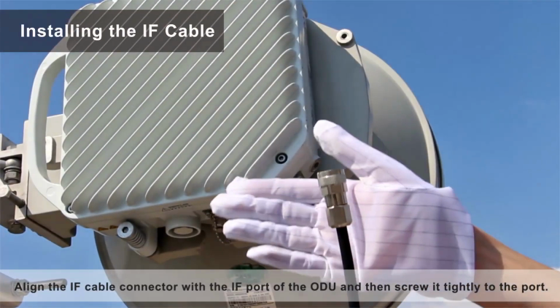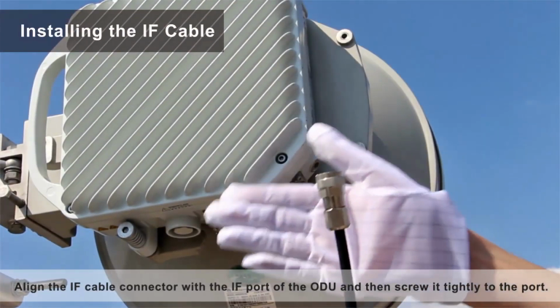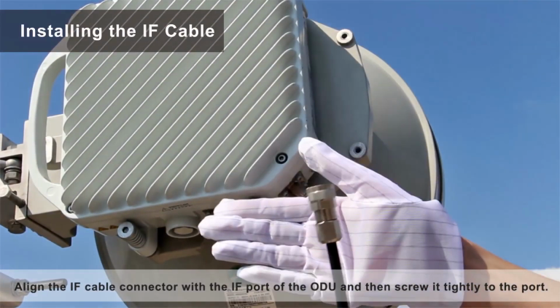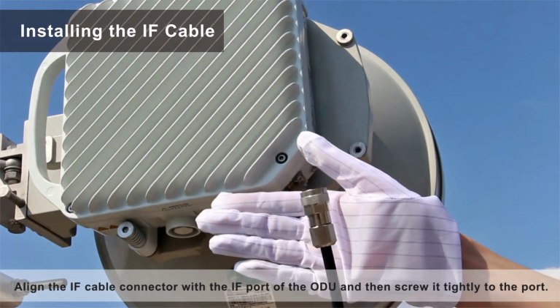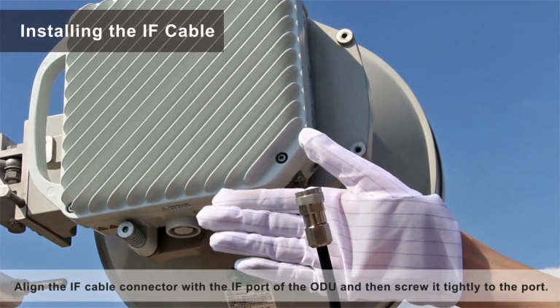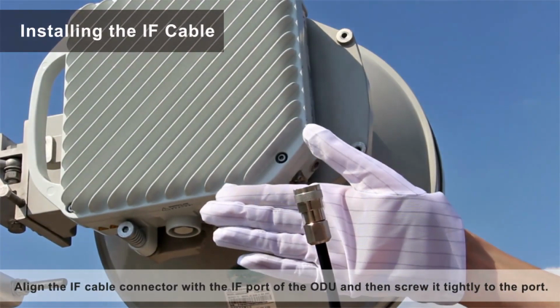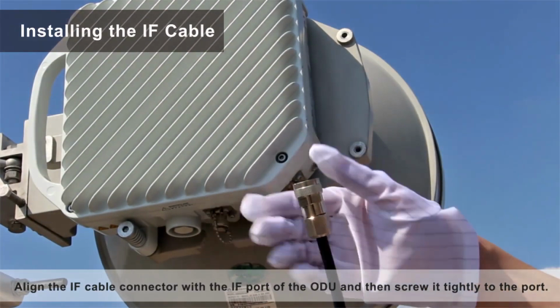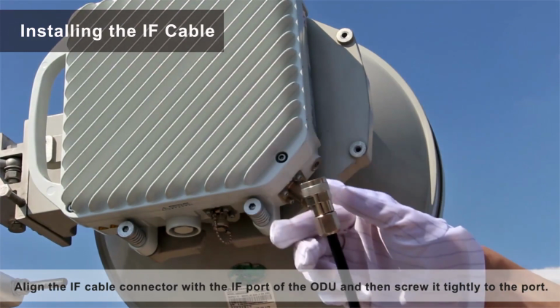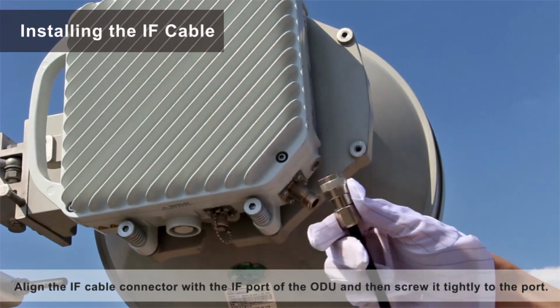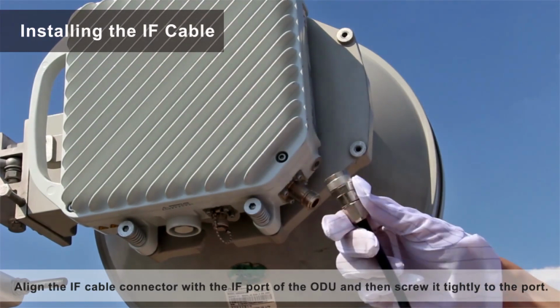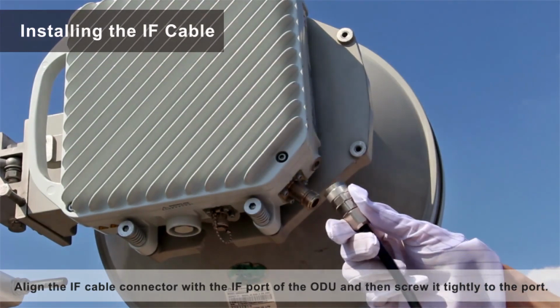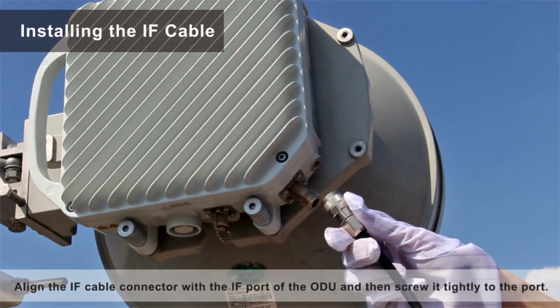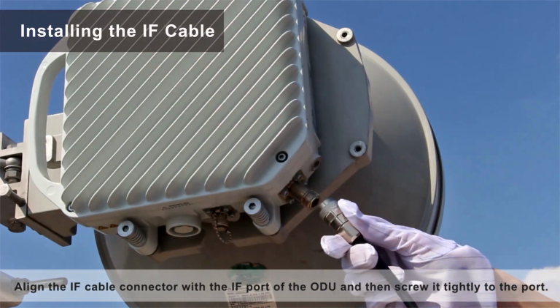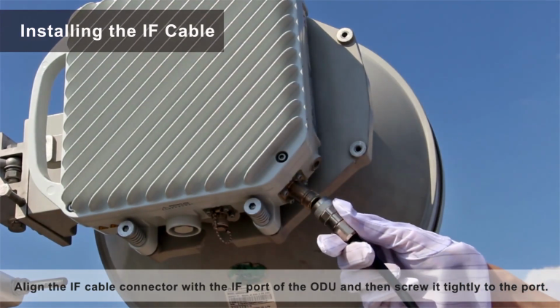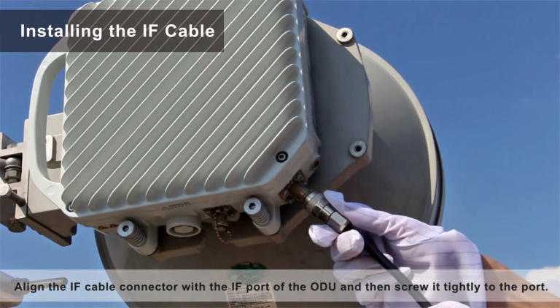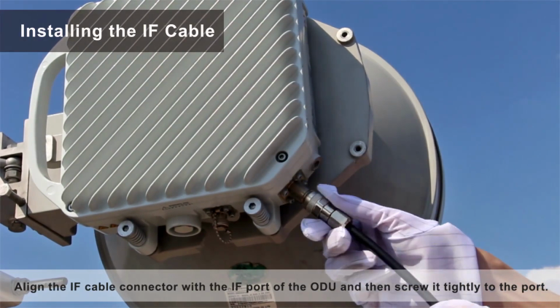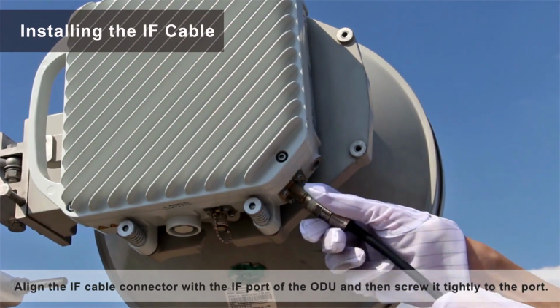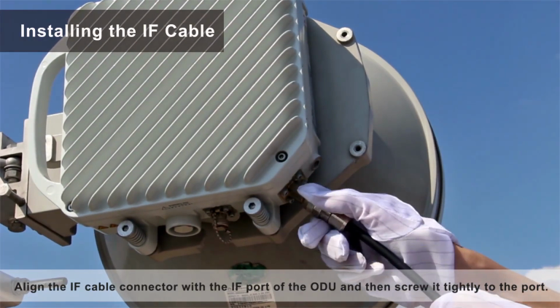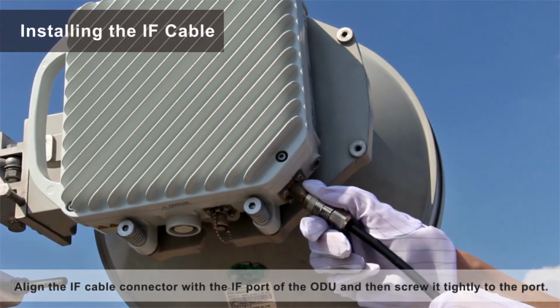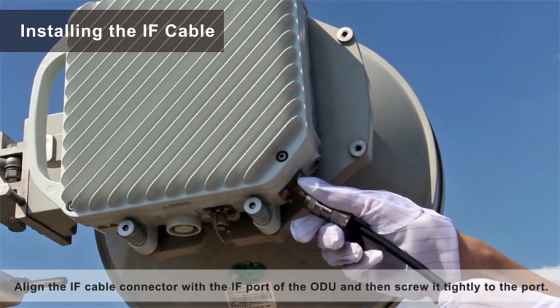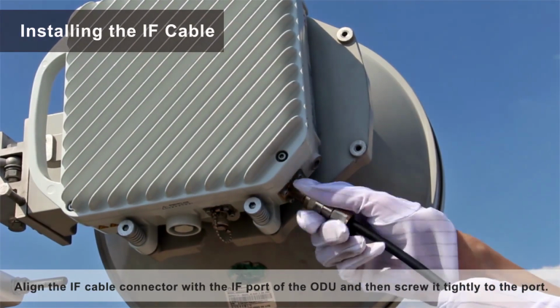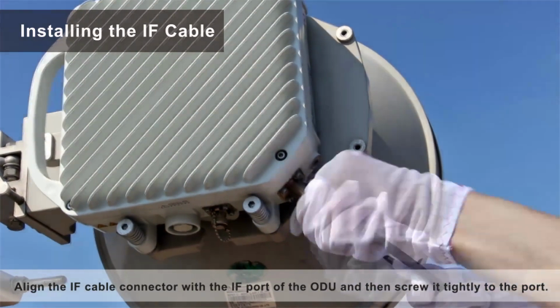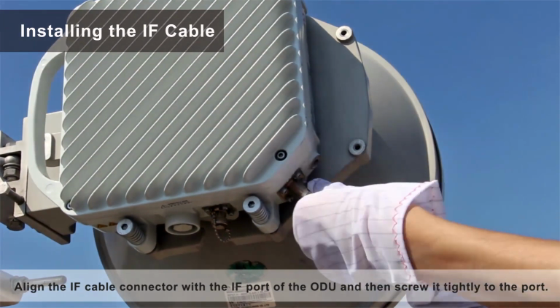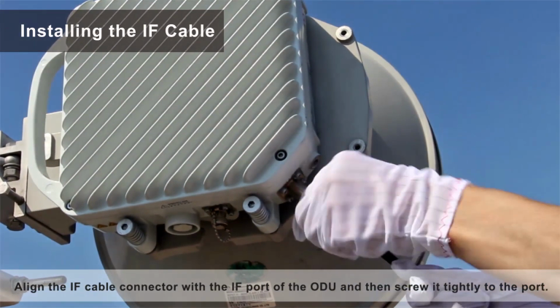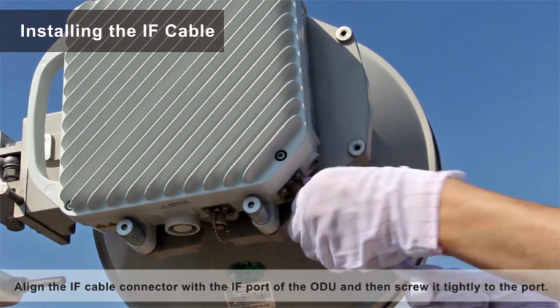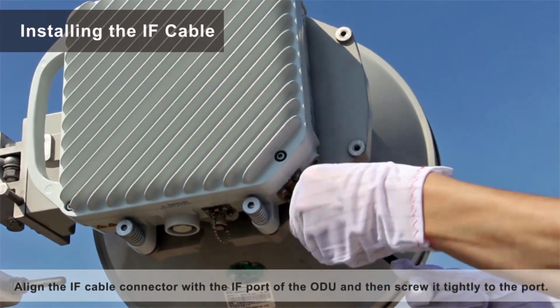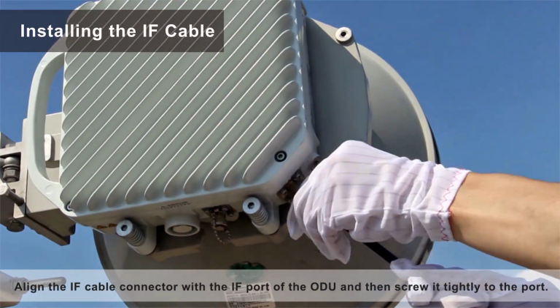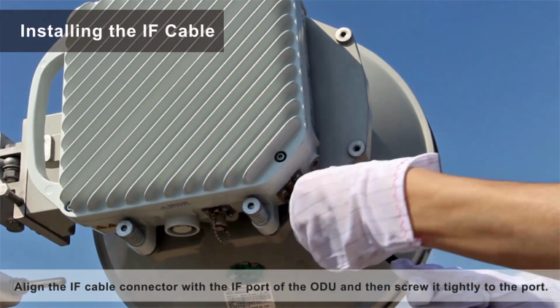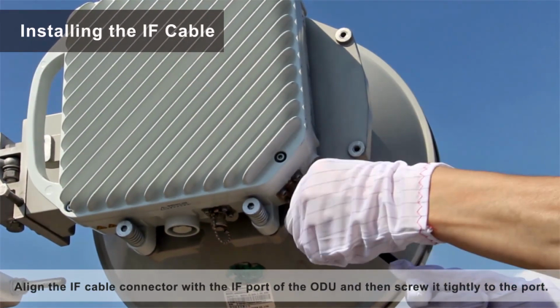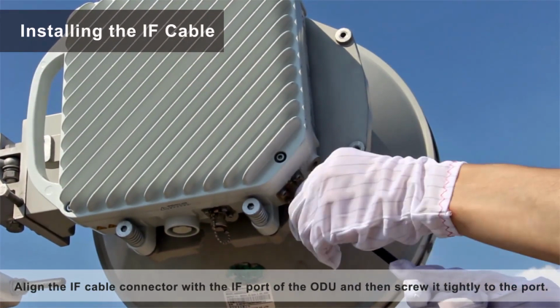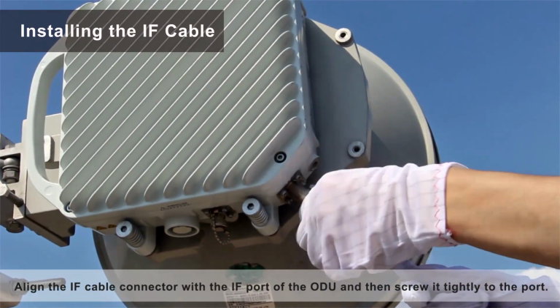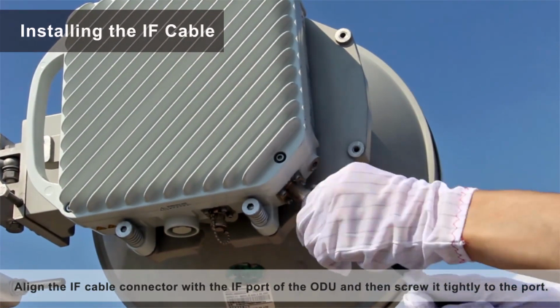Align the IF cable connector with the IF port of the ODU, and then screw it tightly to the port.